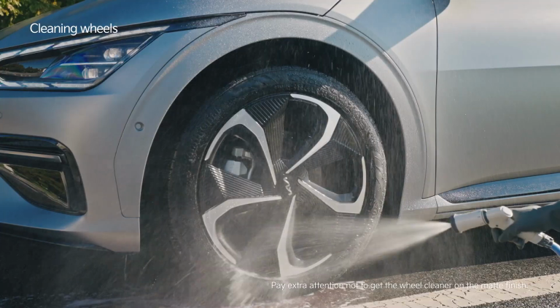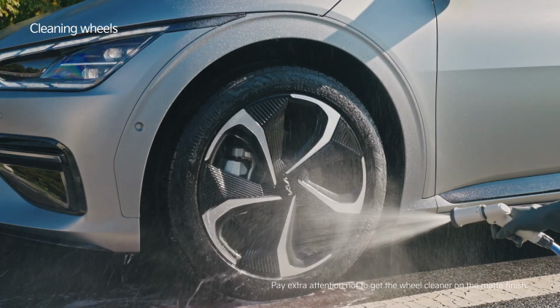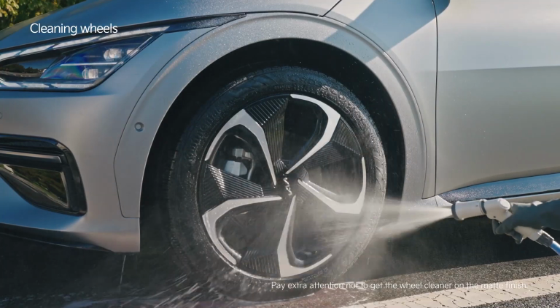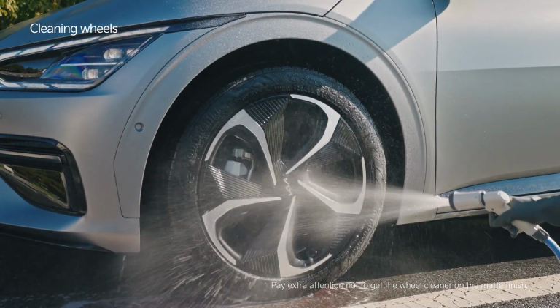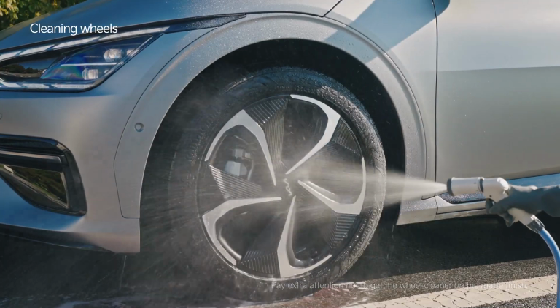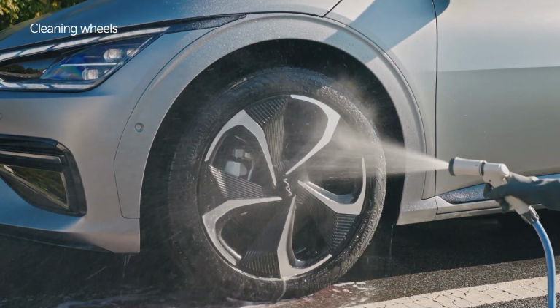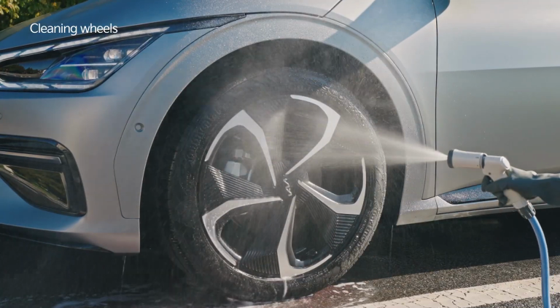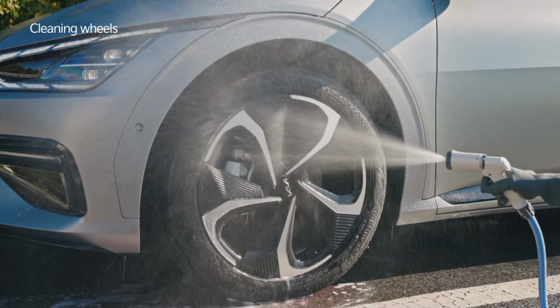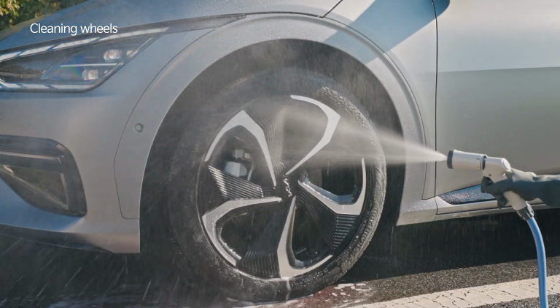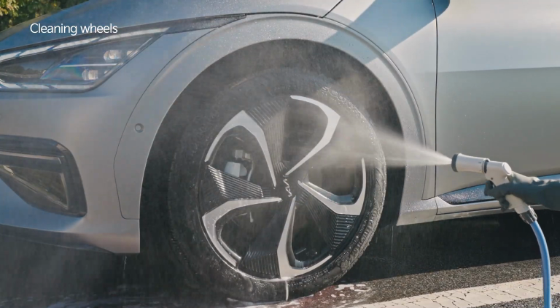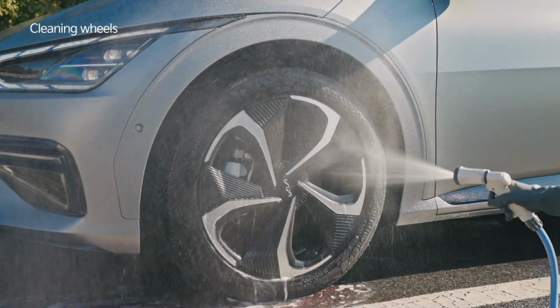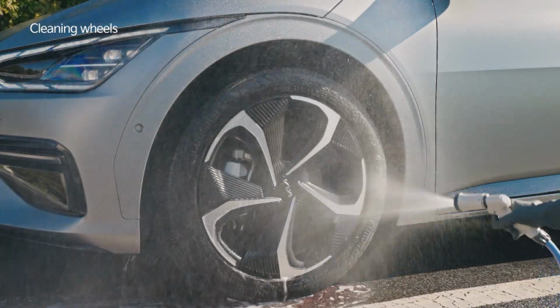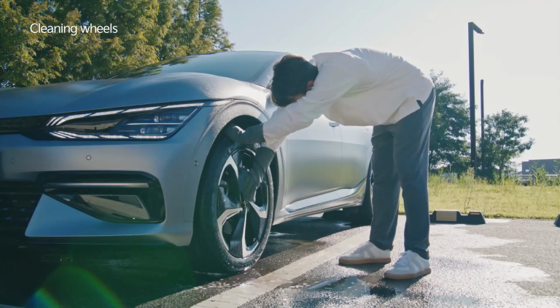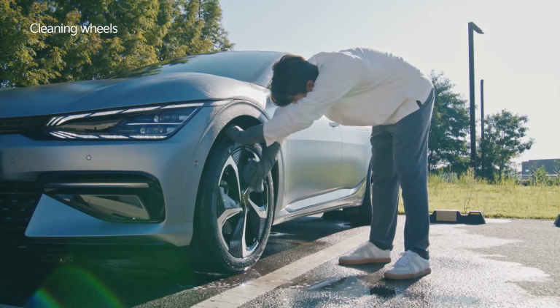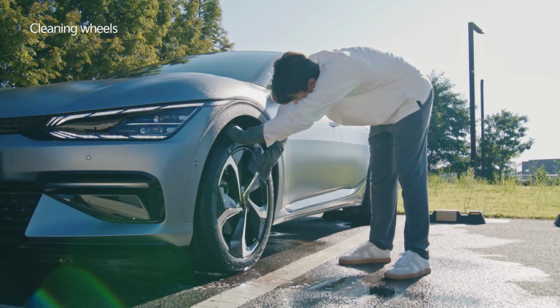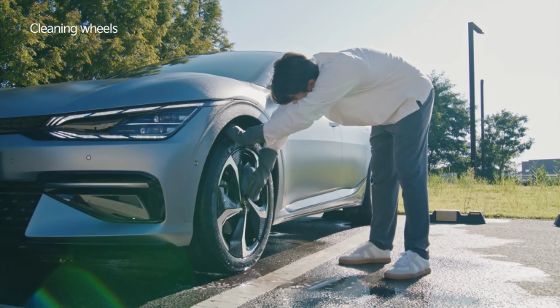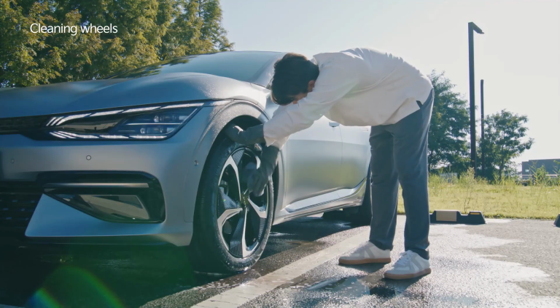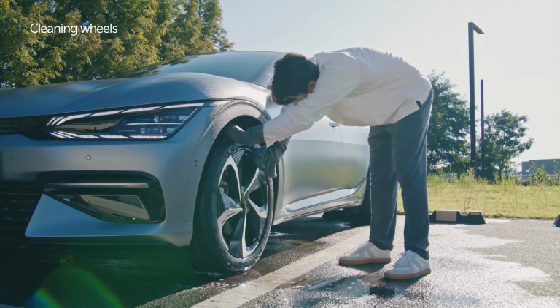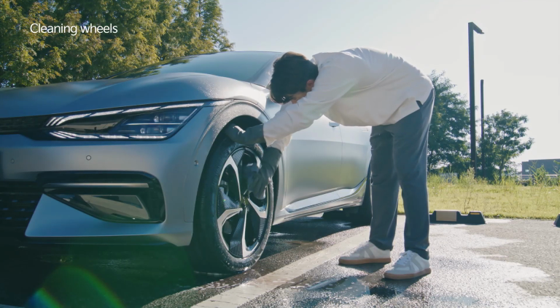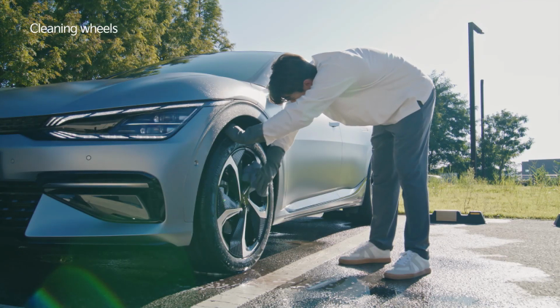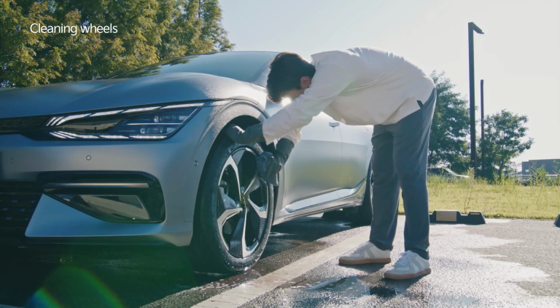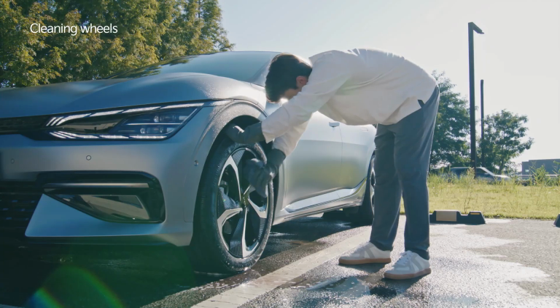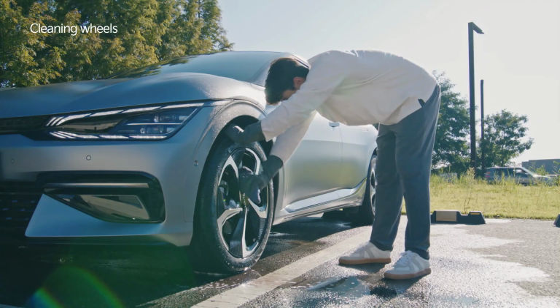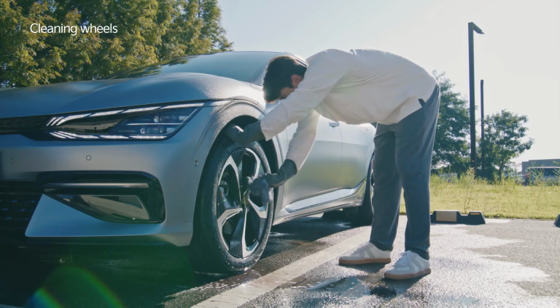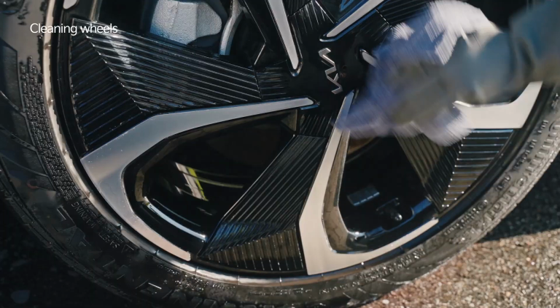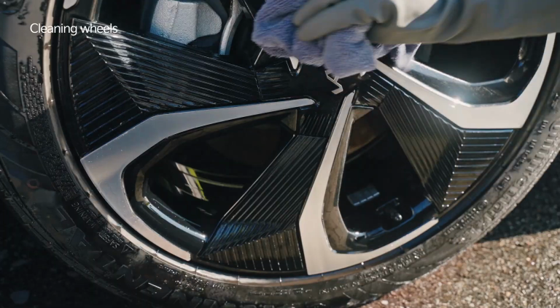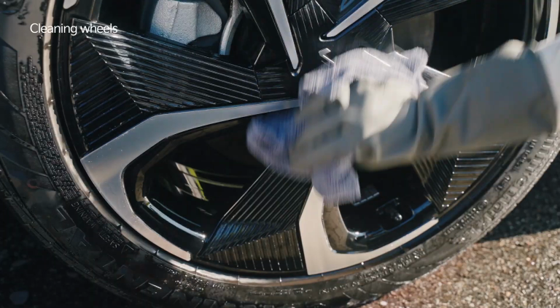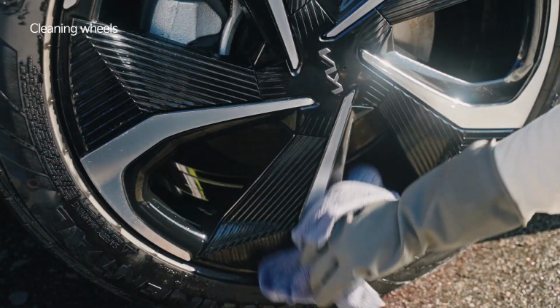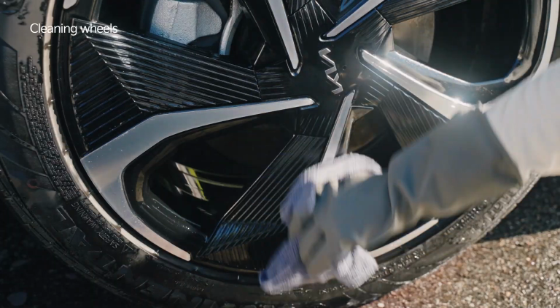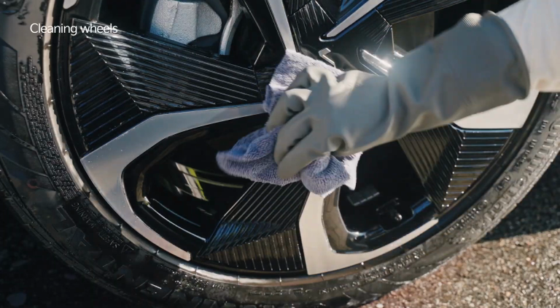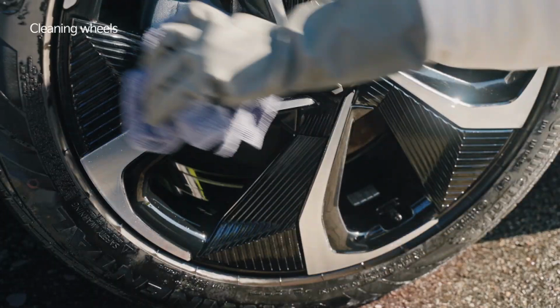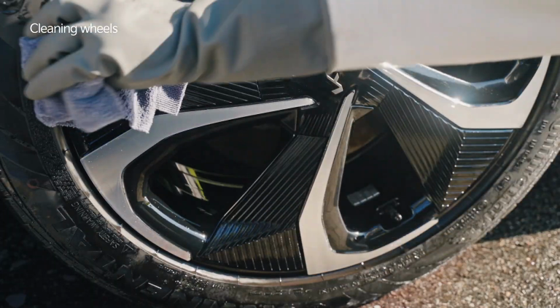If you need to clean the wheels, do it before washing the car. Use a special cleaning product for coated wheels.